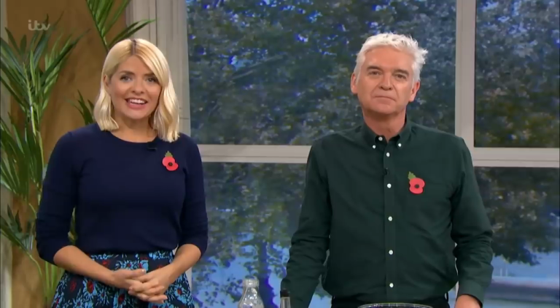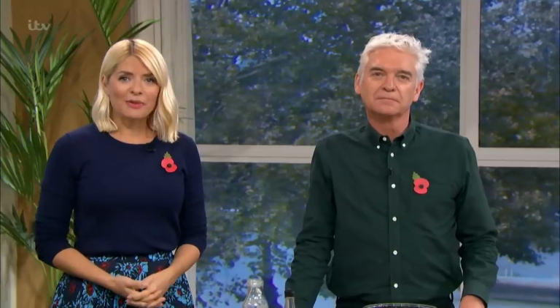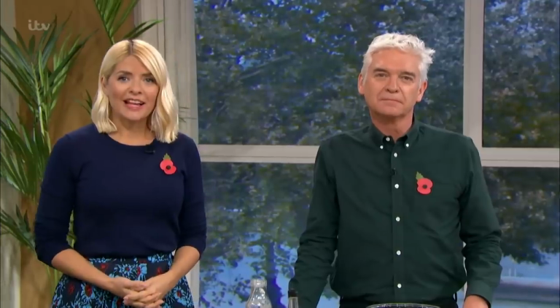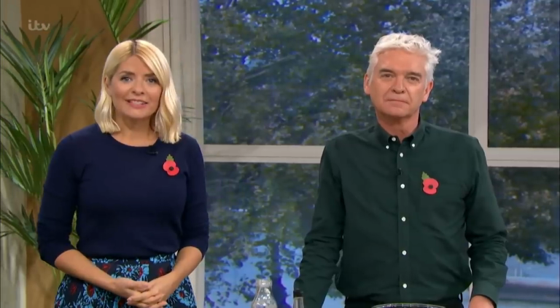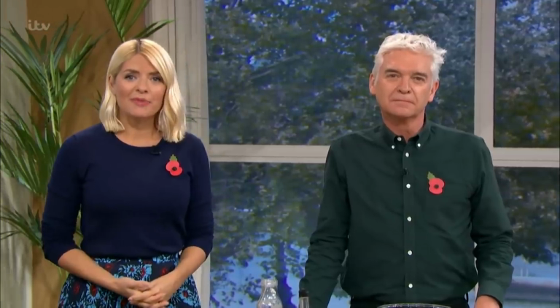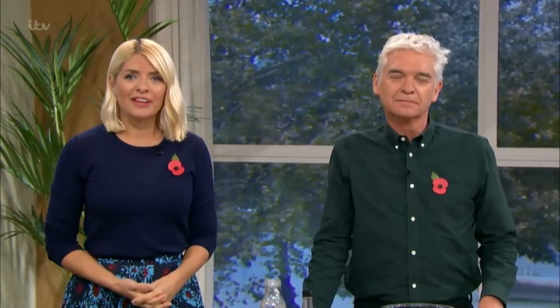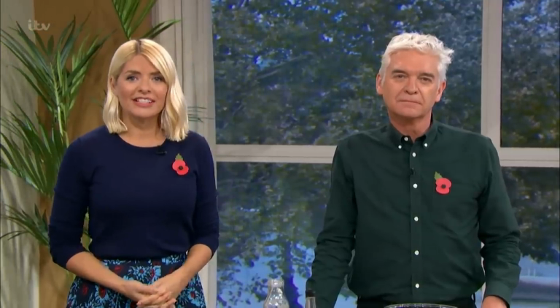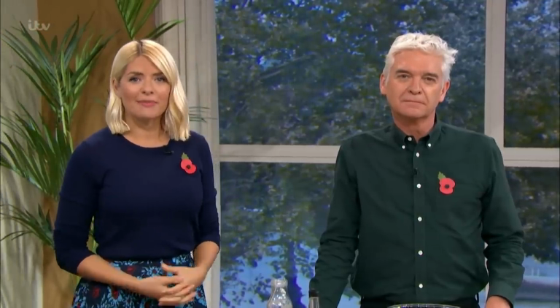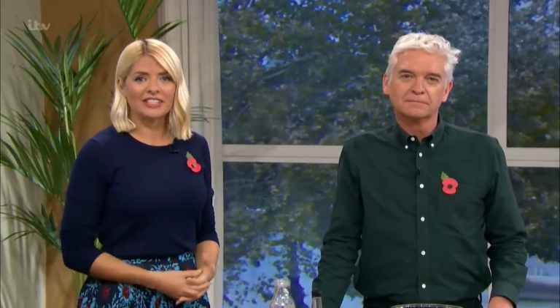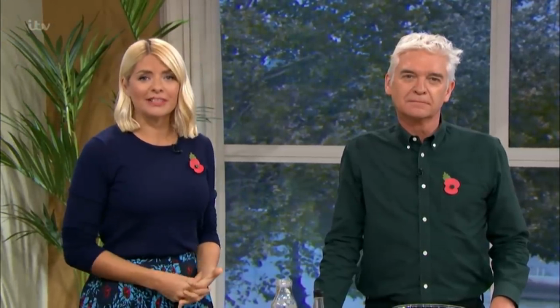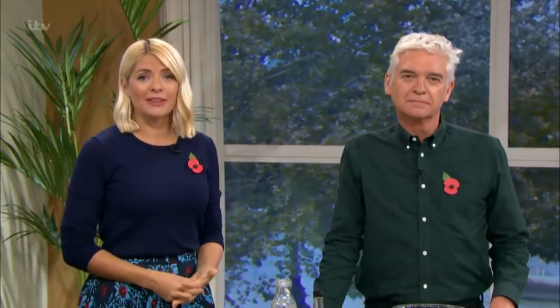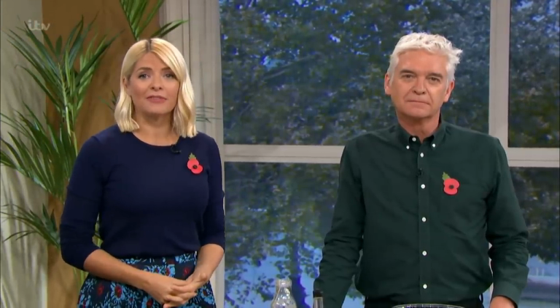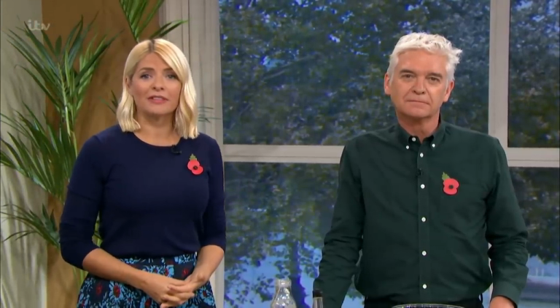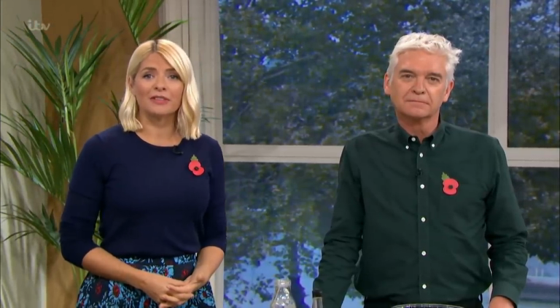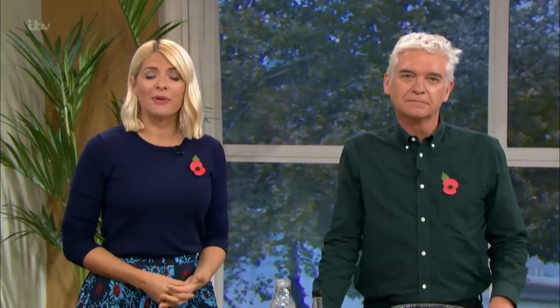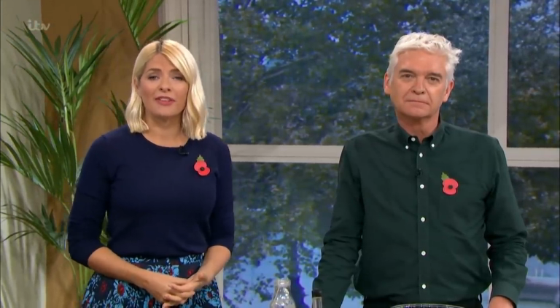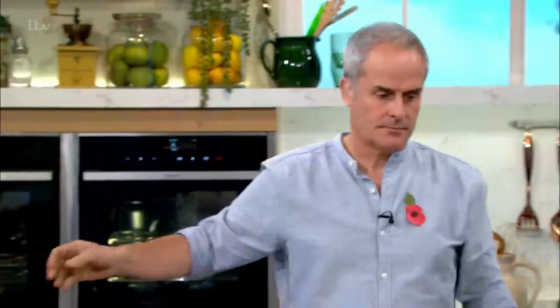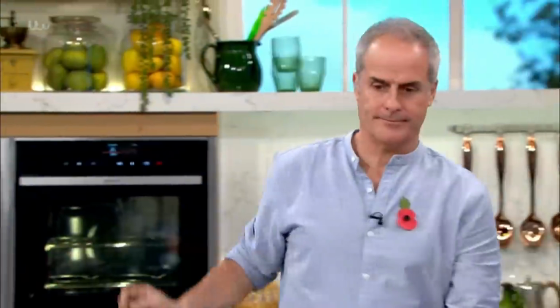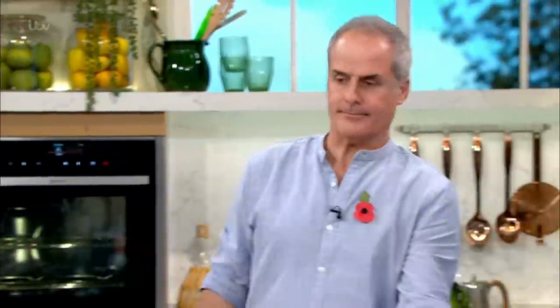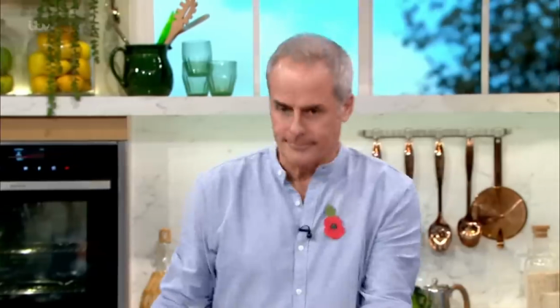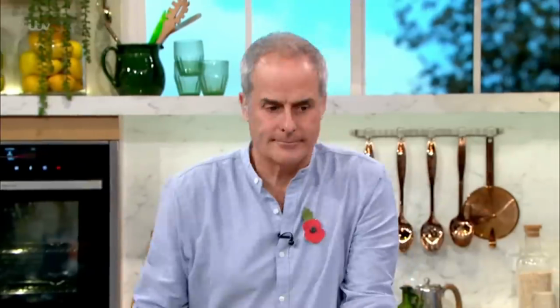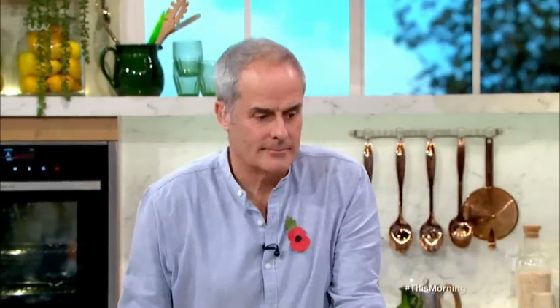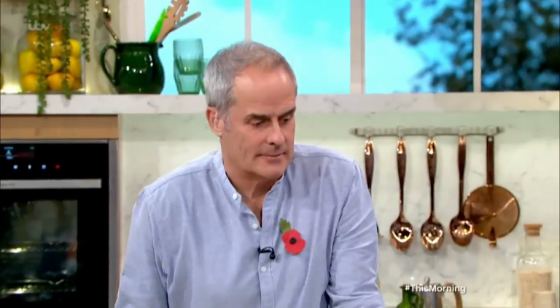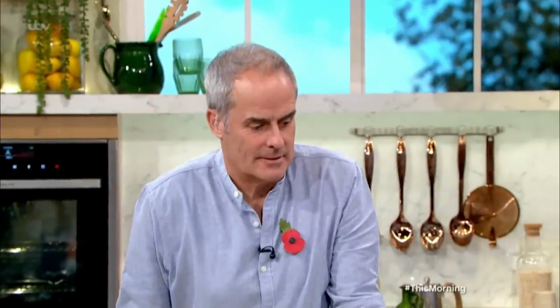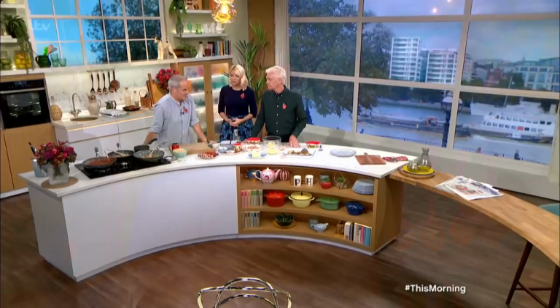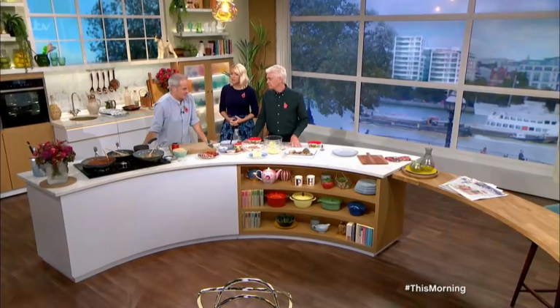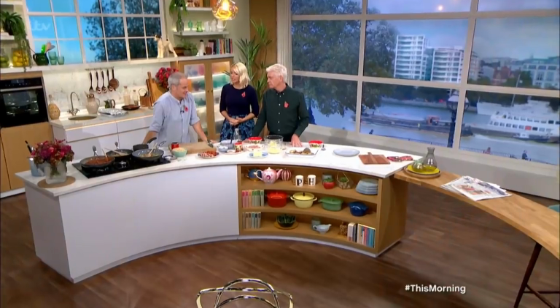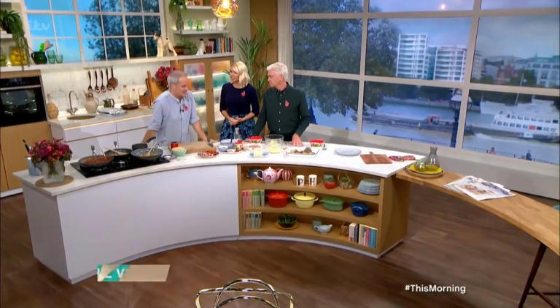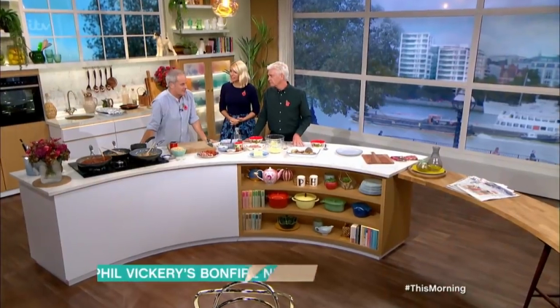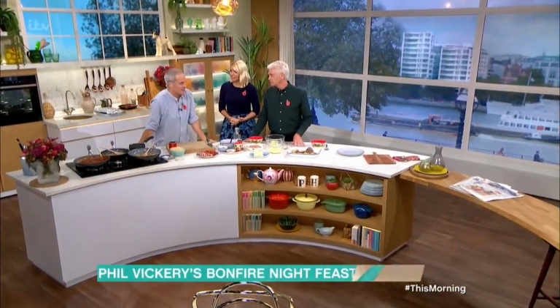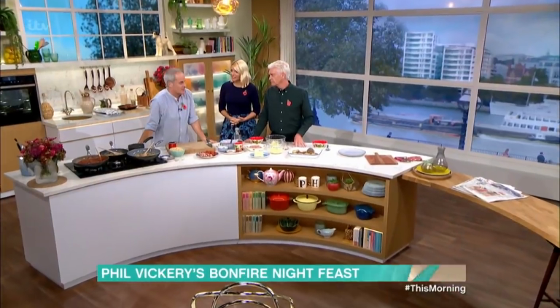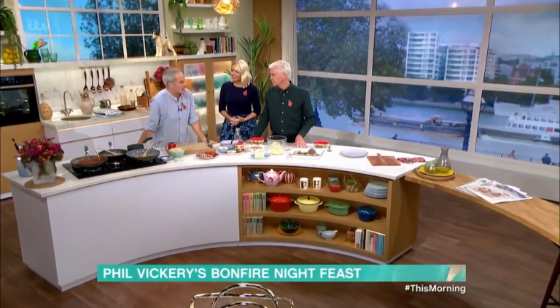If you're planning some Bonfire Night celebrations this week, Phil Vickery's got the perfect crowd-pleasing dish for you. So, what are you cooking? Twice-filled jackets.